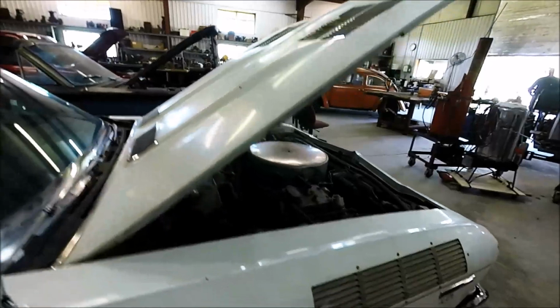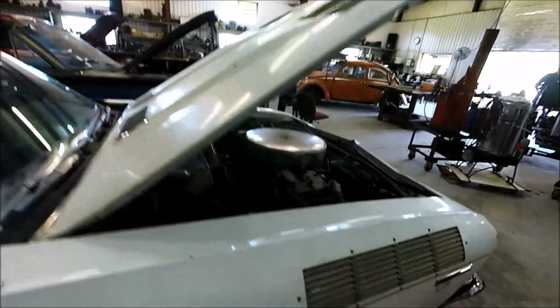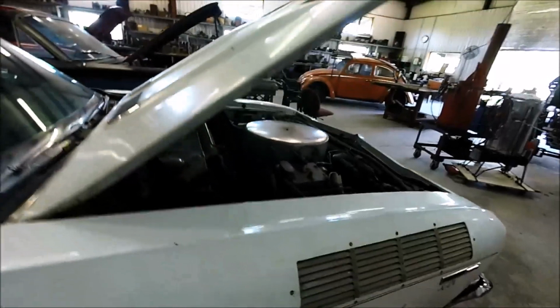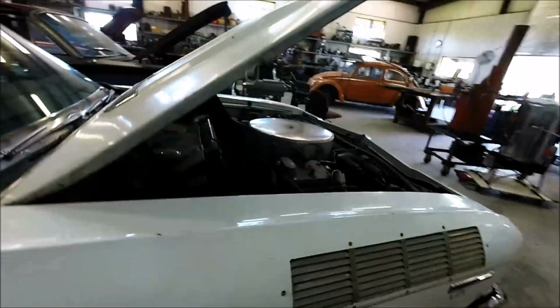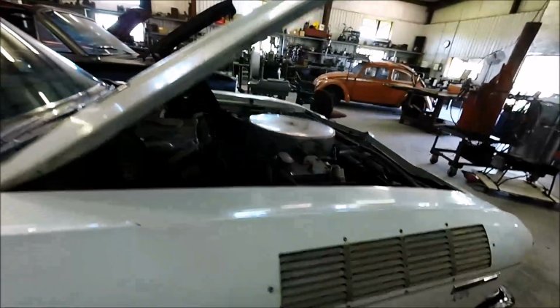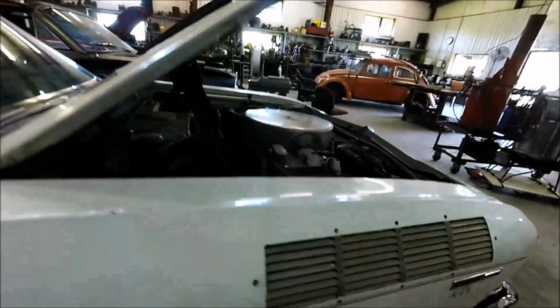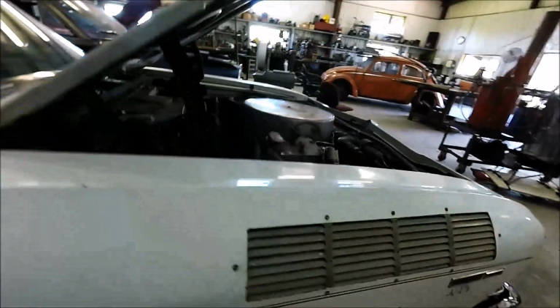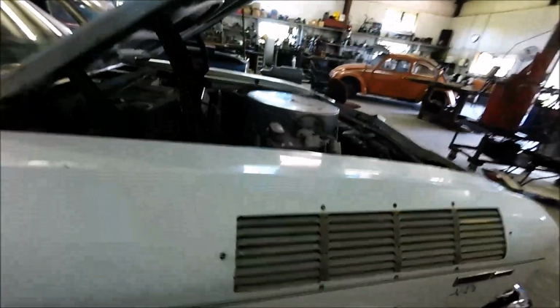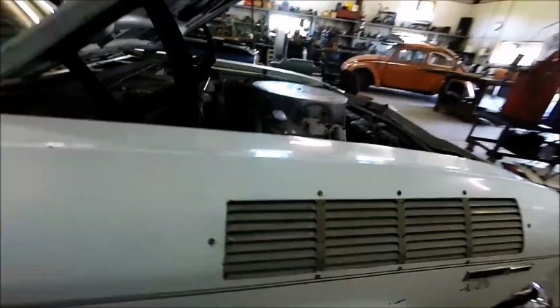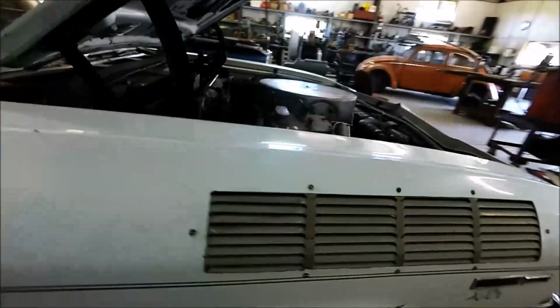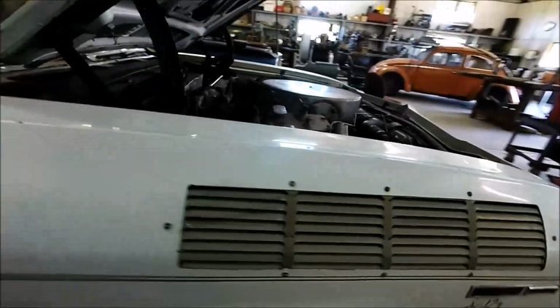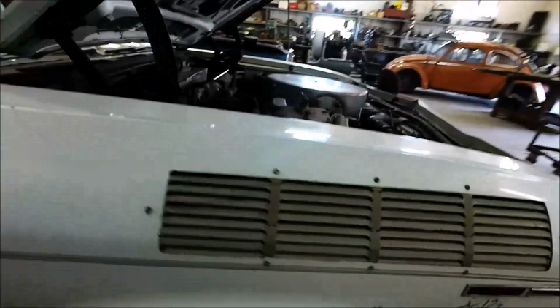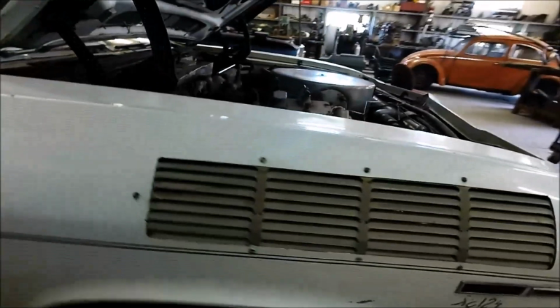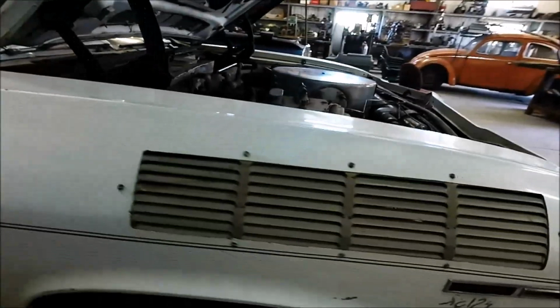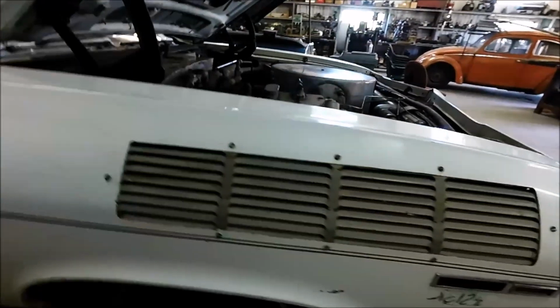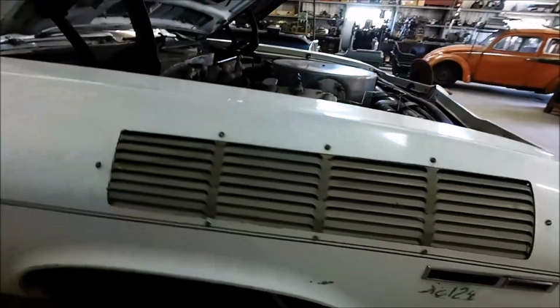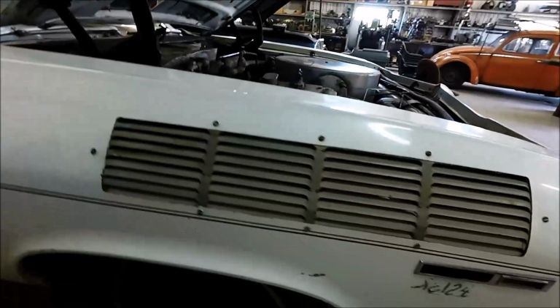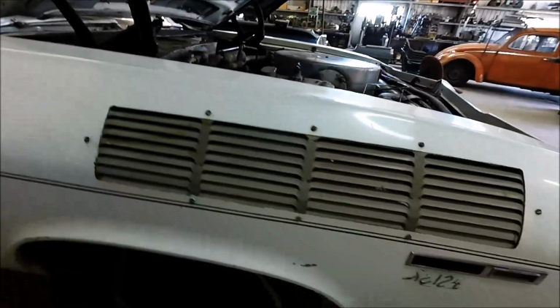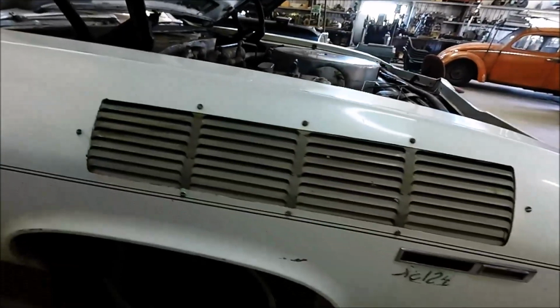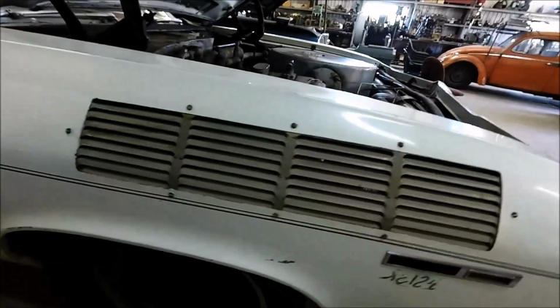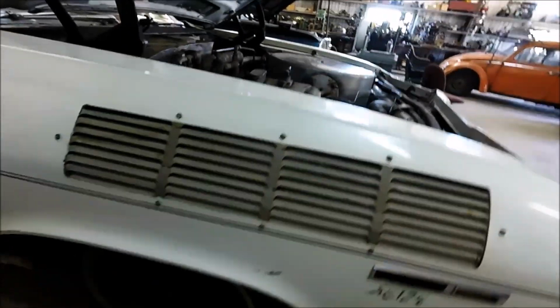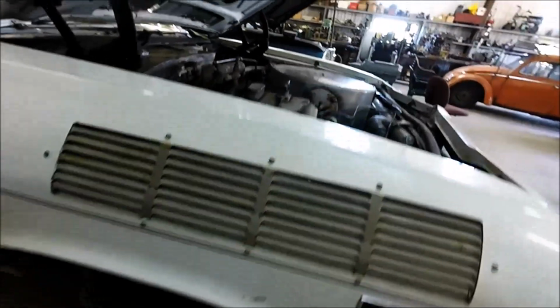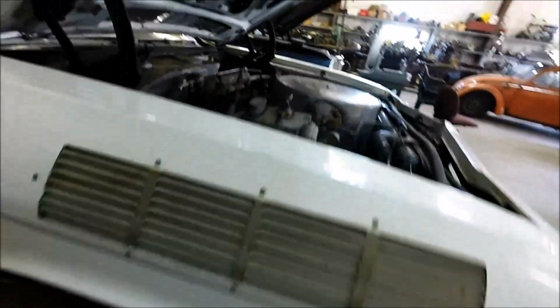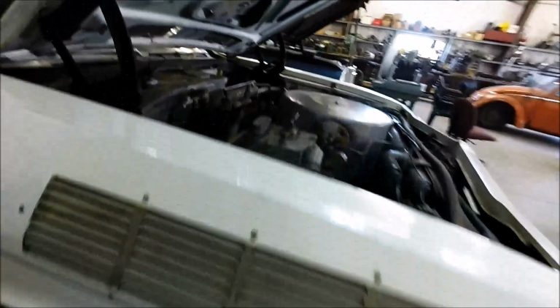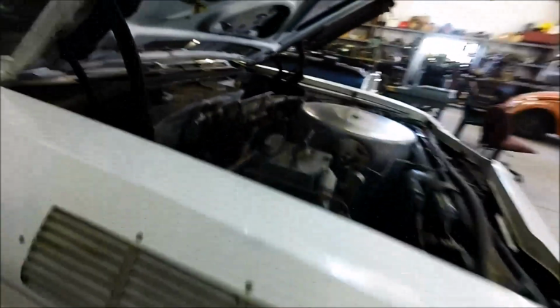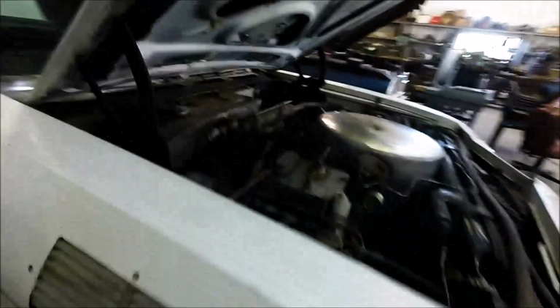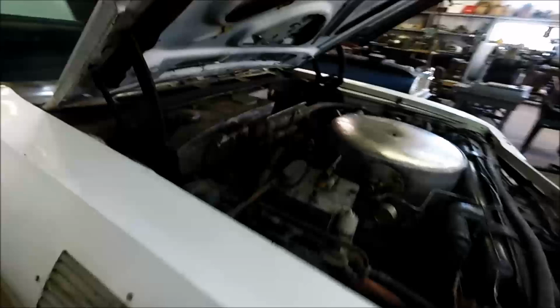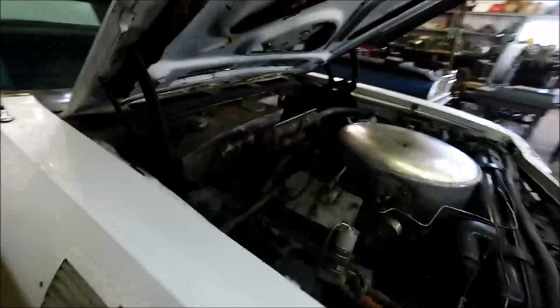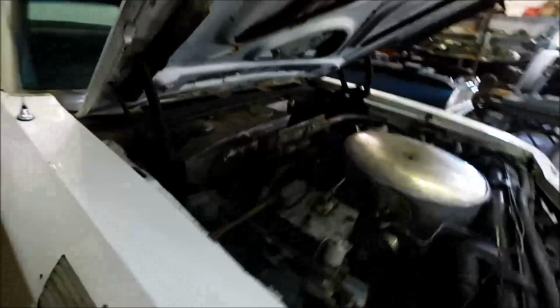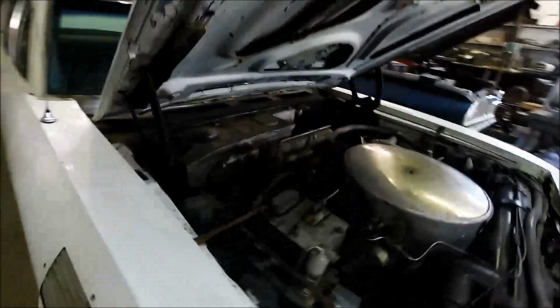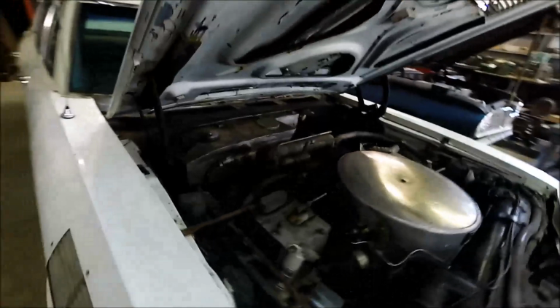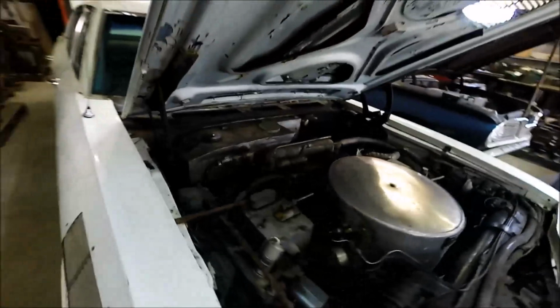Hope you enjoyed it. That is Tom Kimmel's 1969 steam-powered Chevelle.